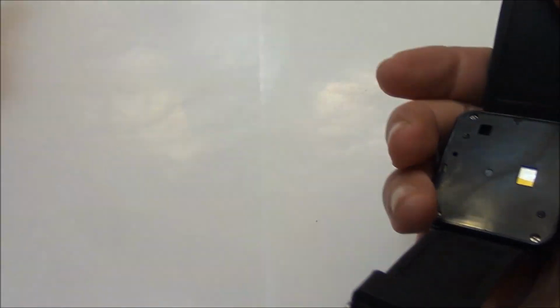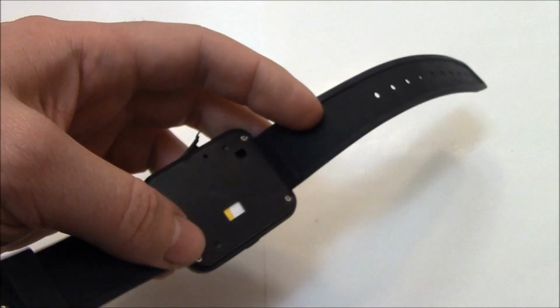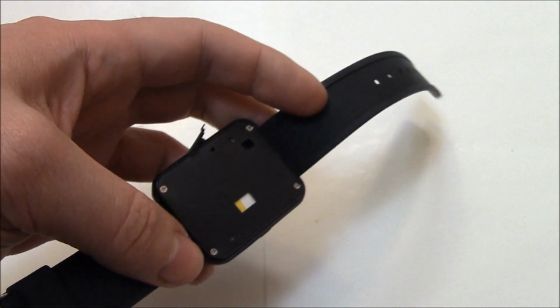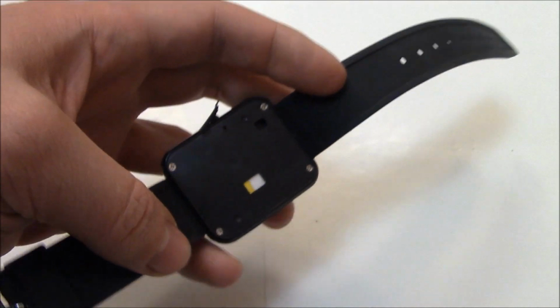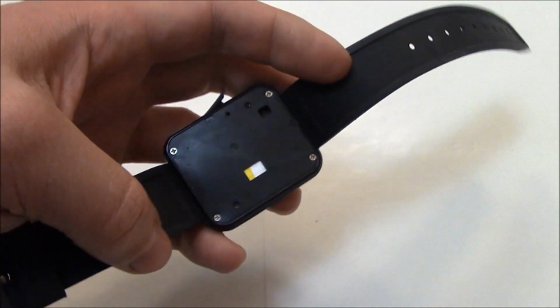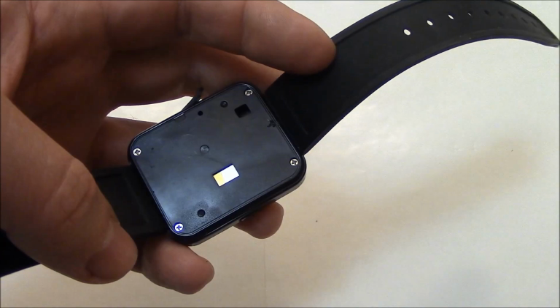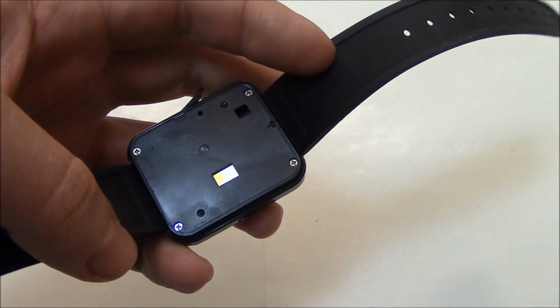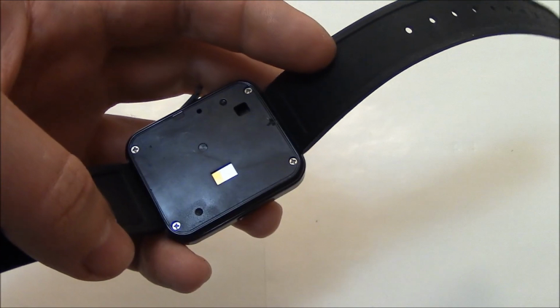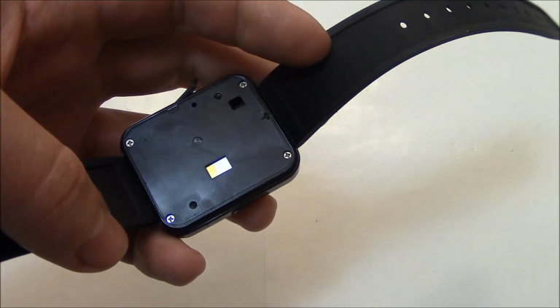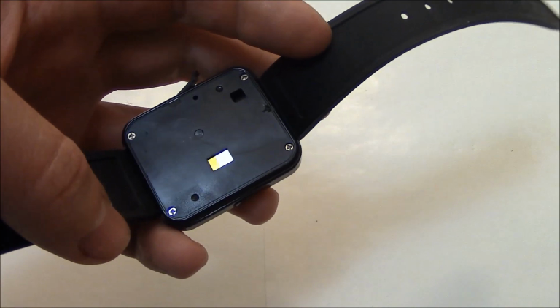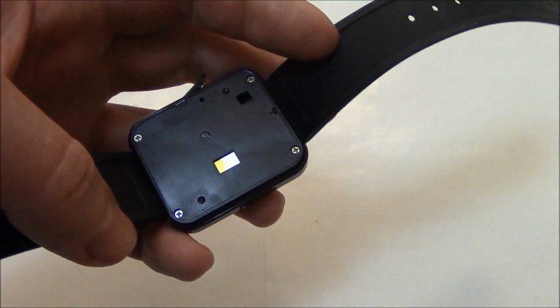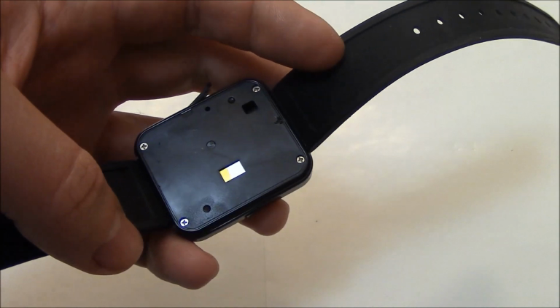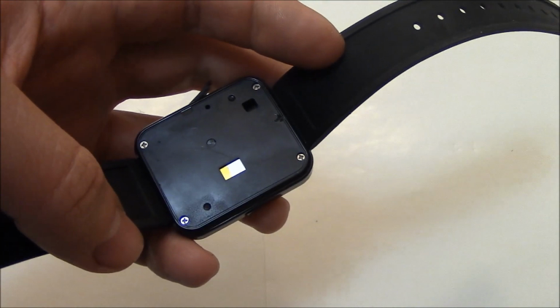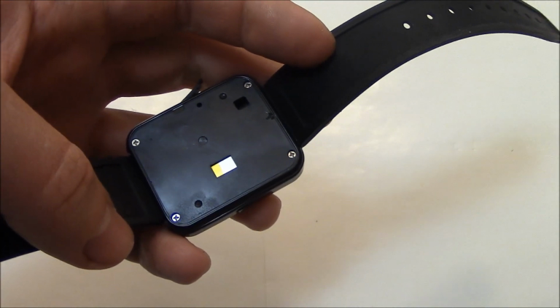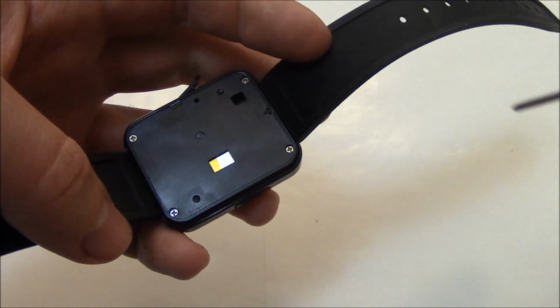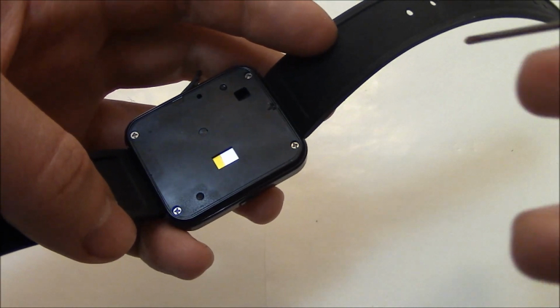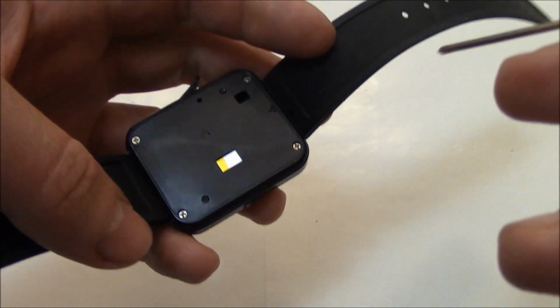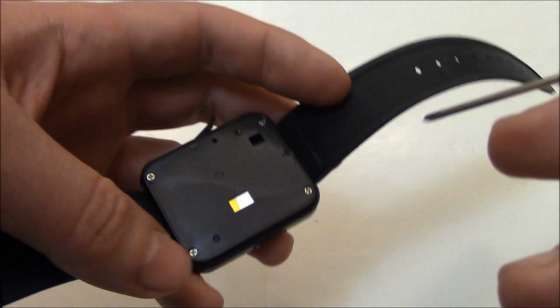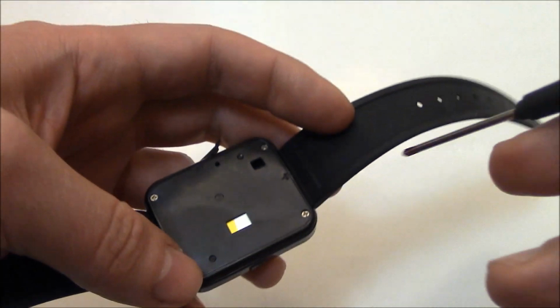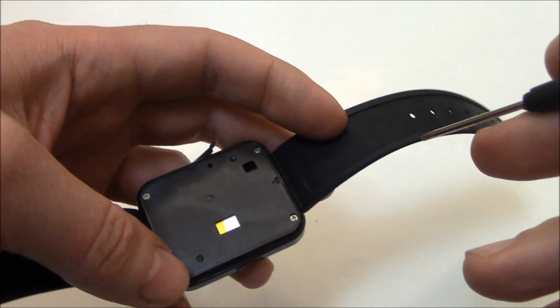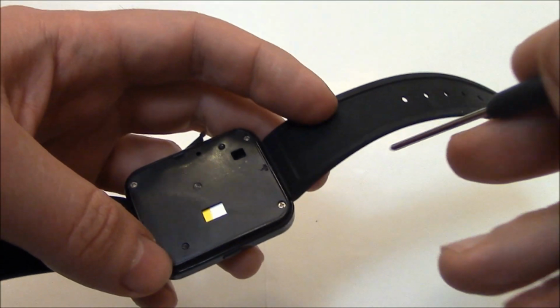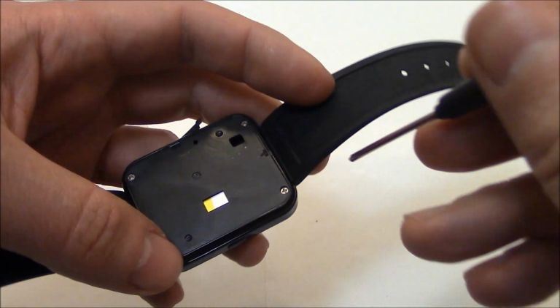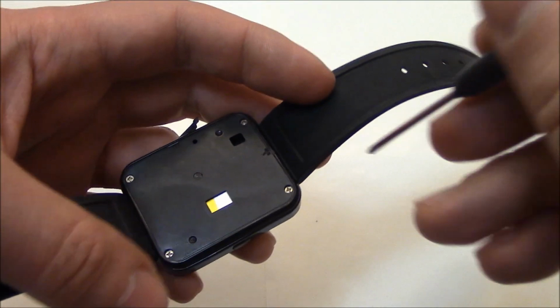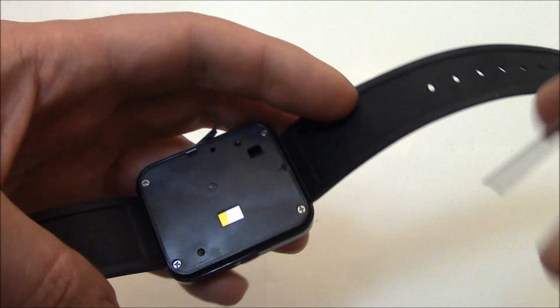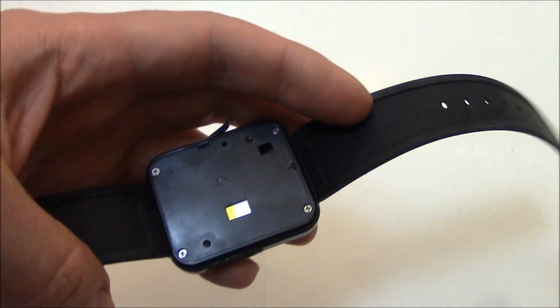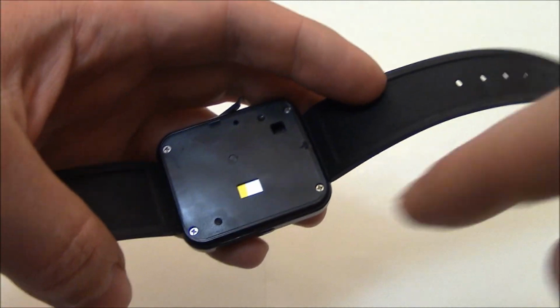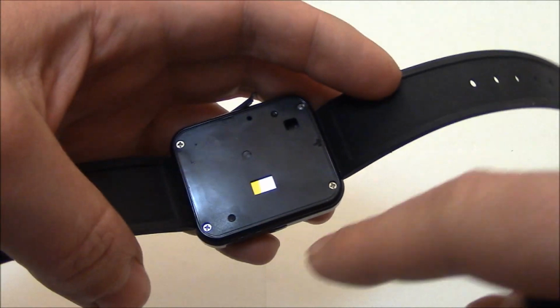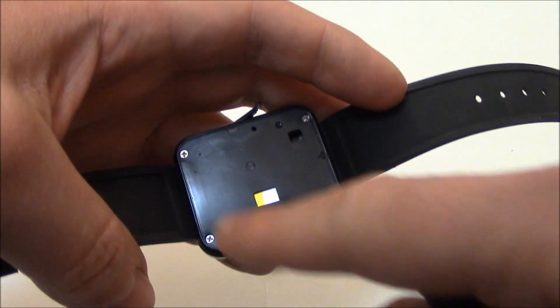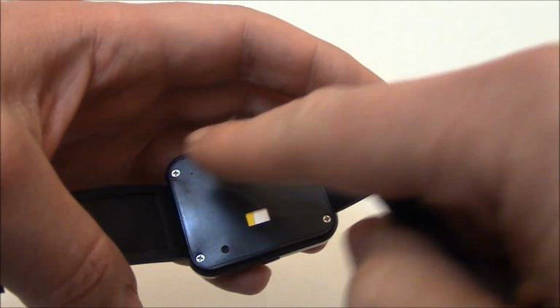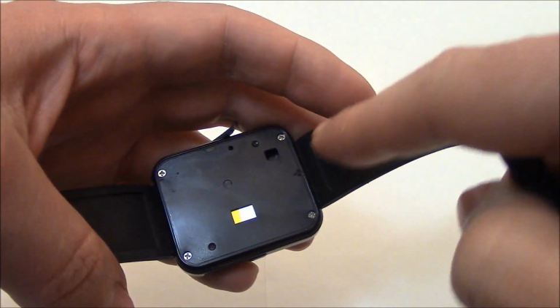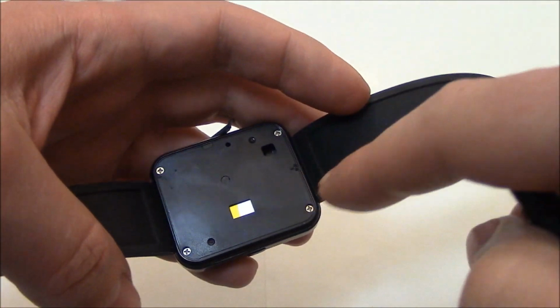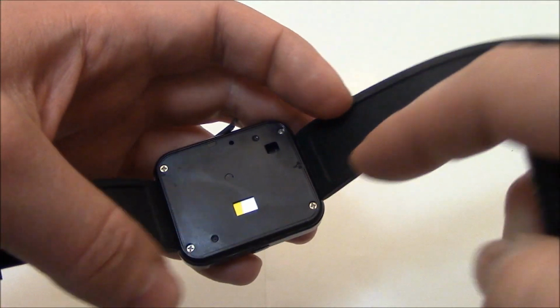Now you're going to need a precision head Phillips screwdriver and remove these four screws.